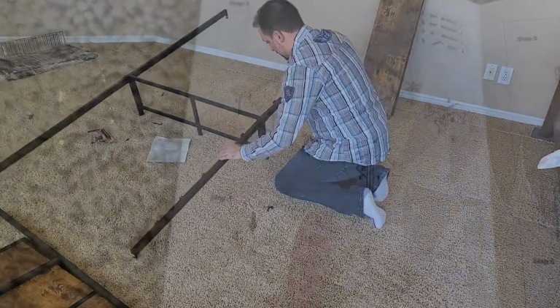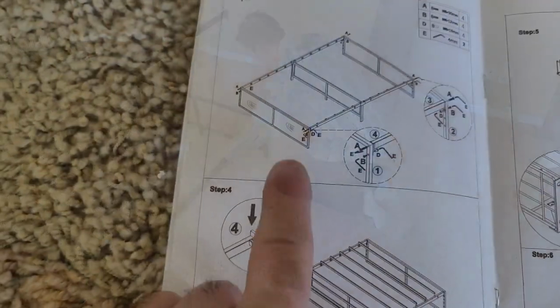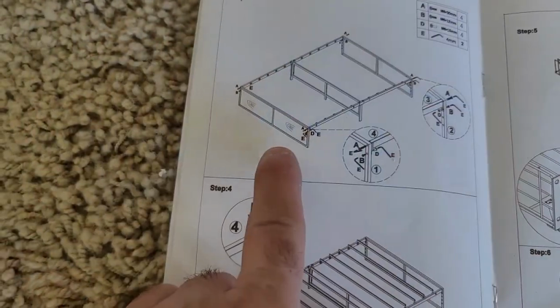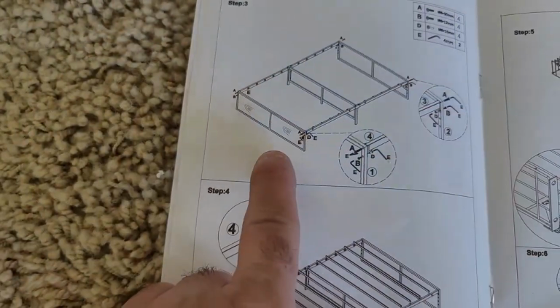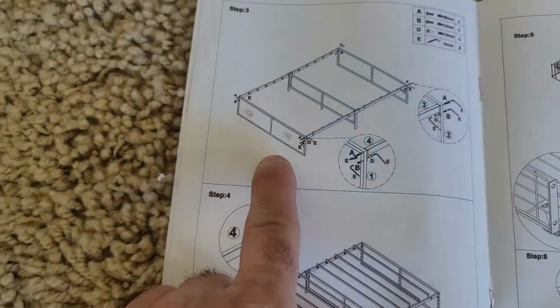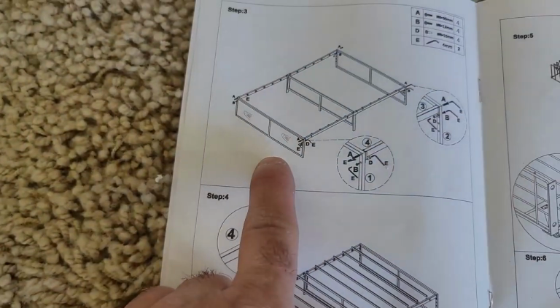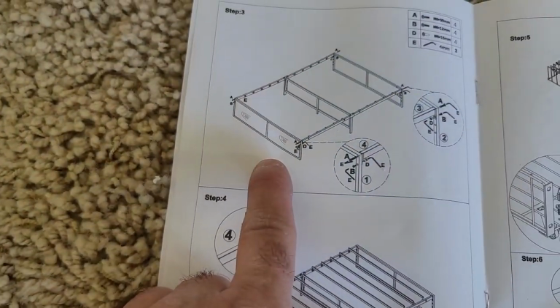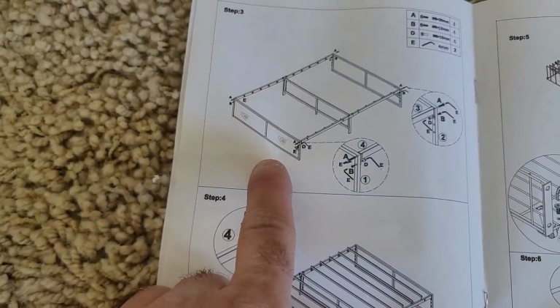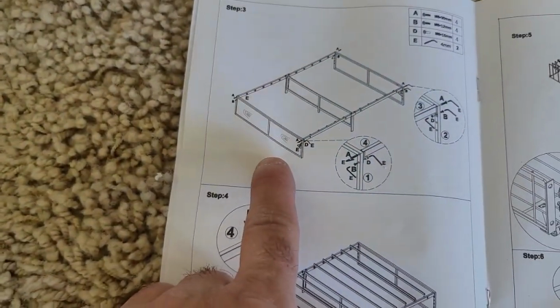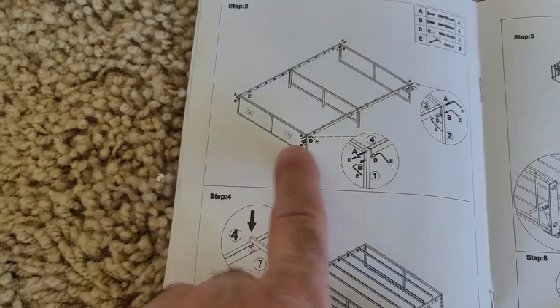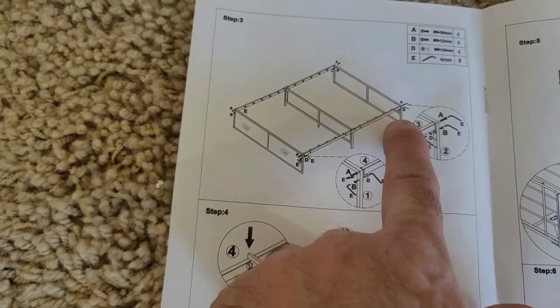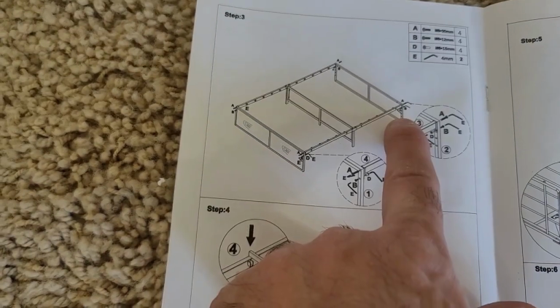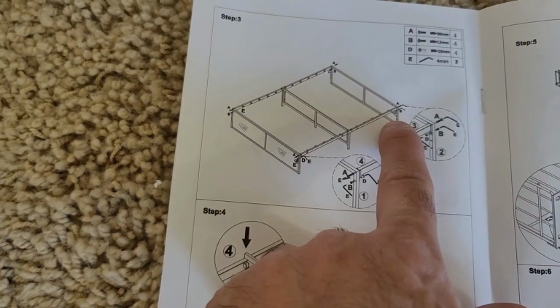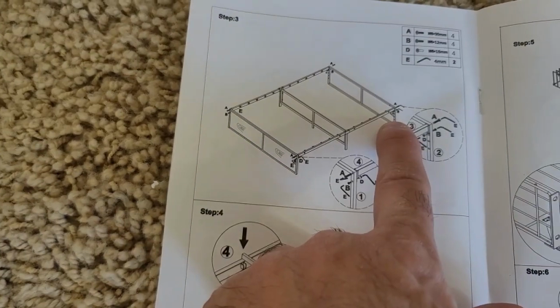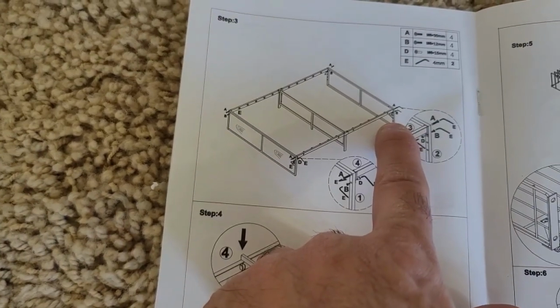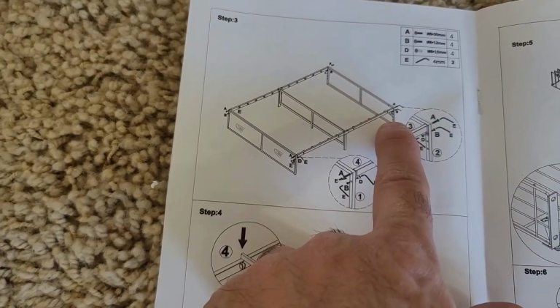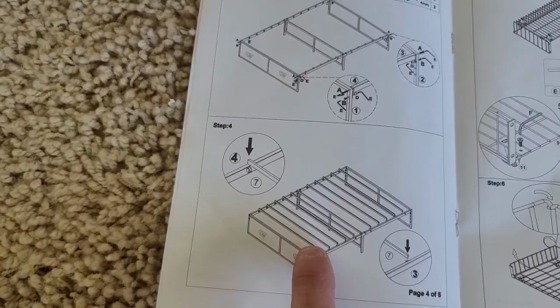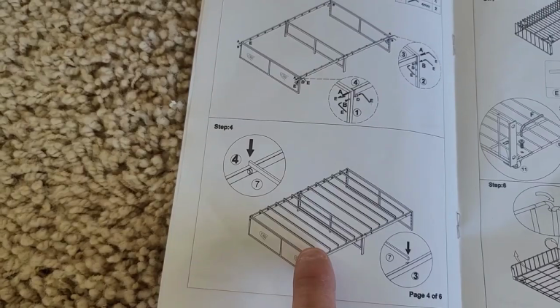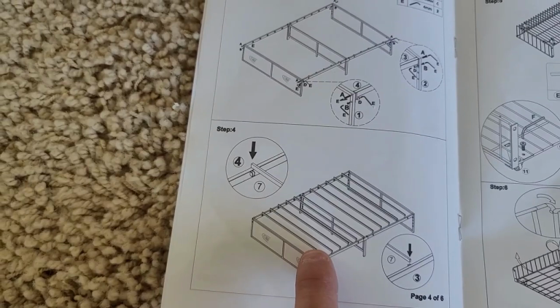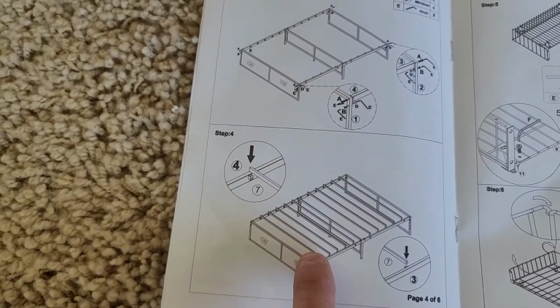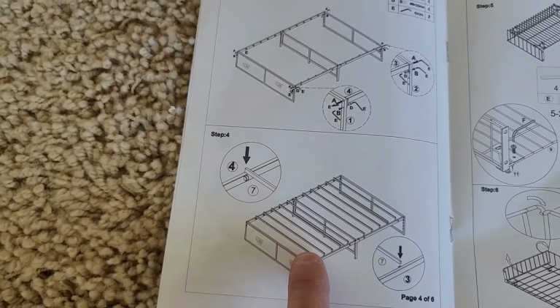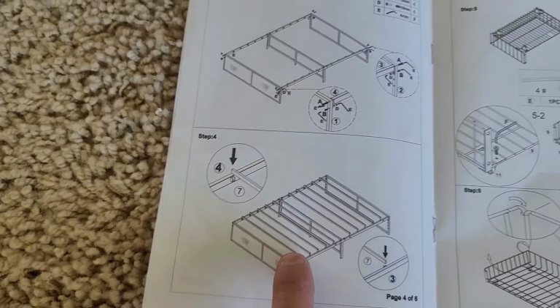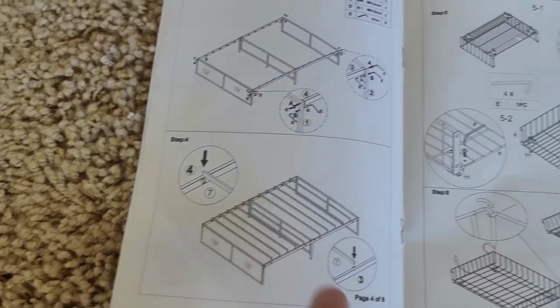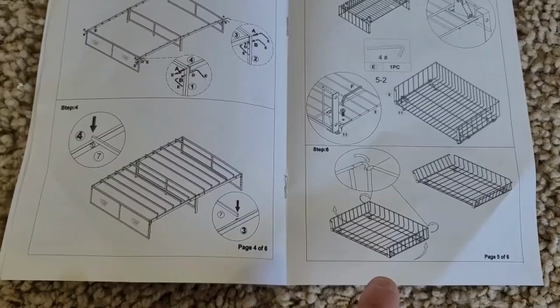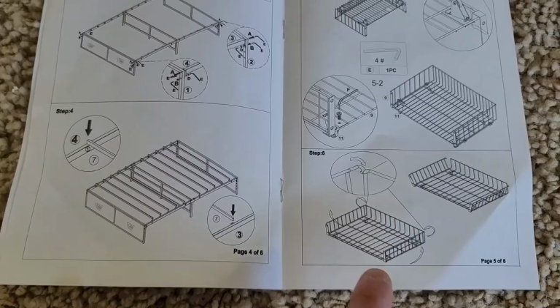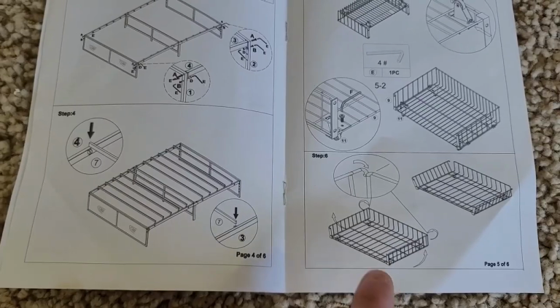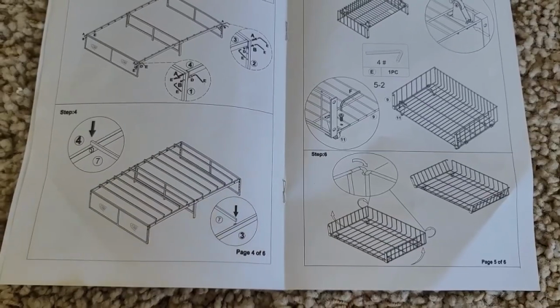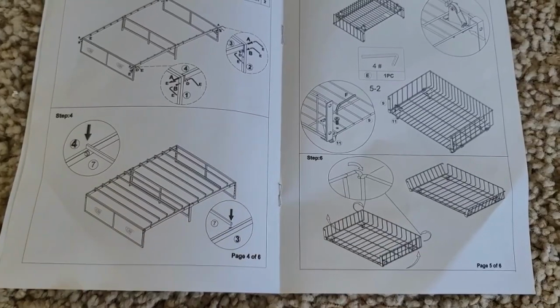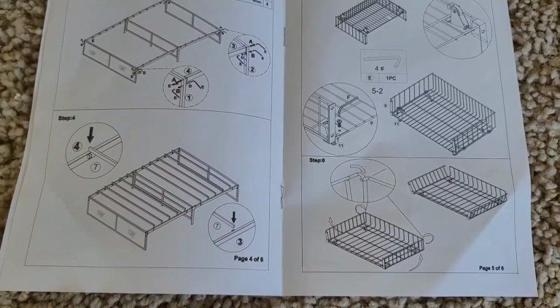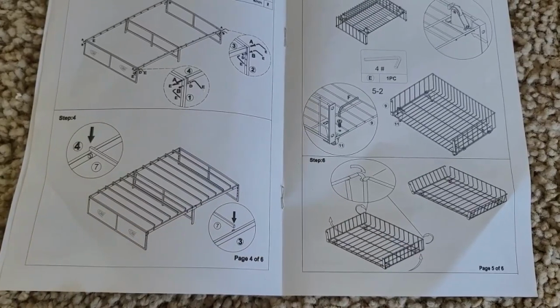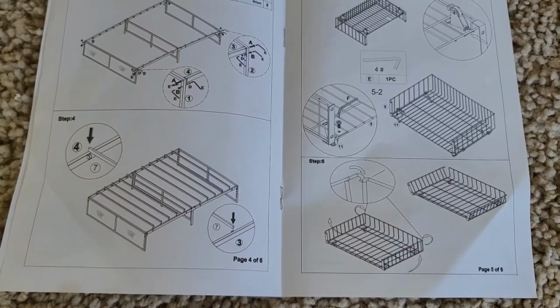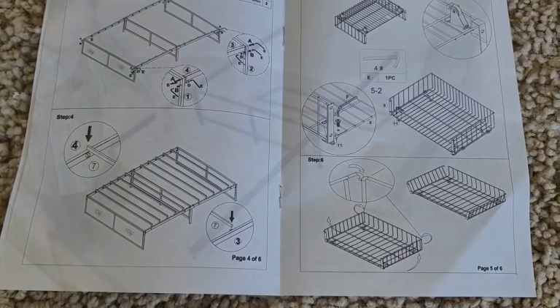Next, we'll go ahead and attach our footboard, our head support bracket, add some mattress supports, build our boxes, and see how it looks.